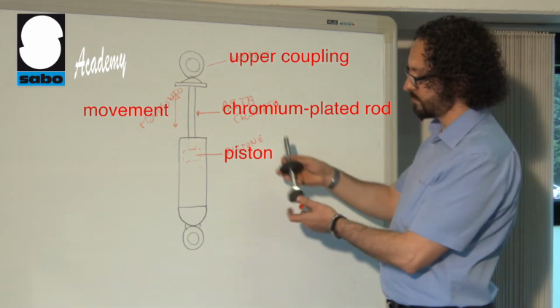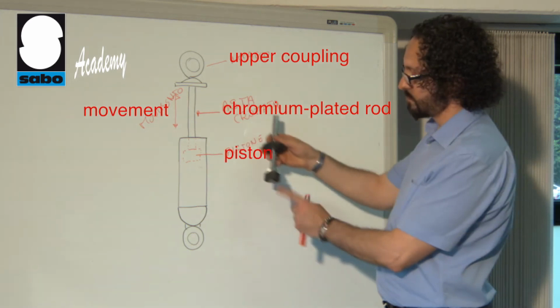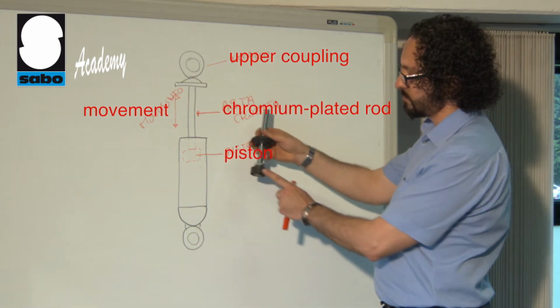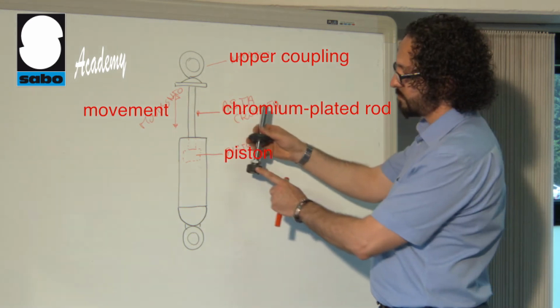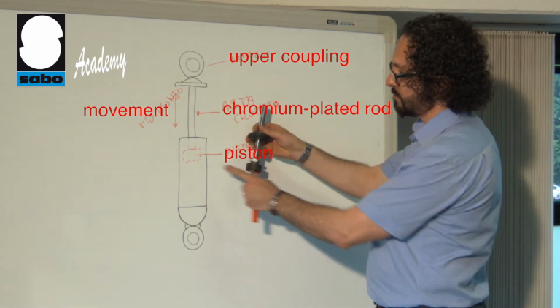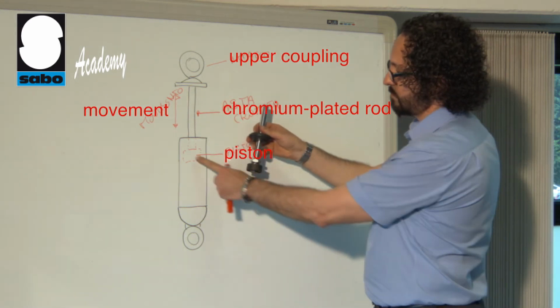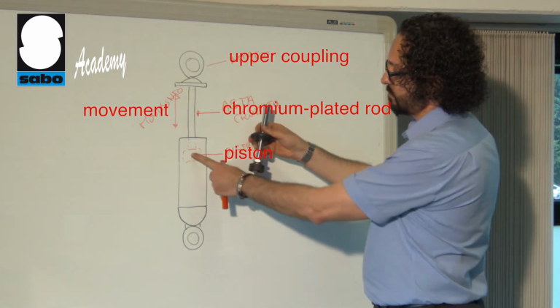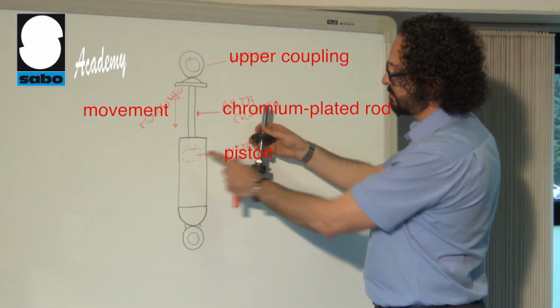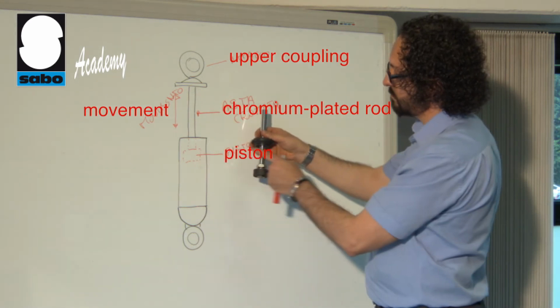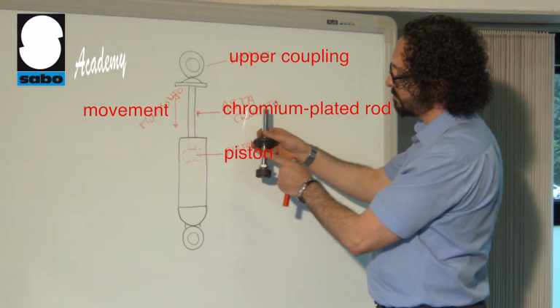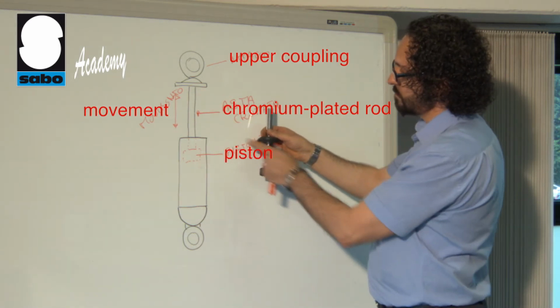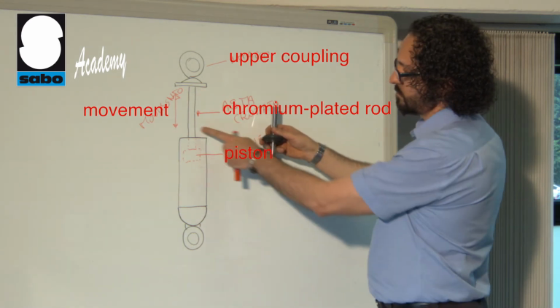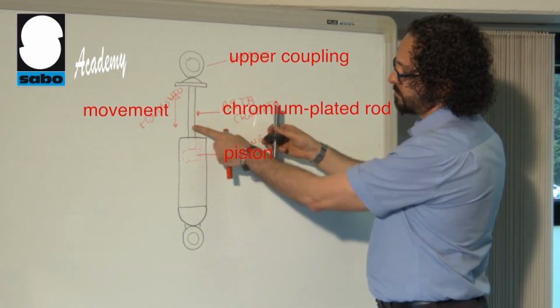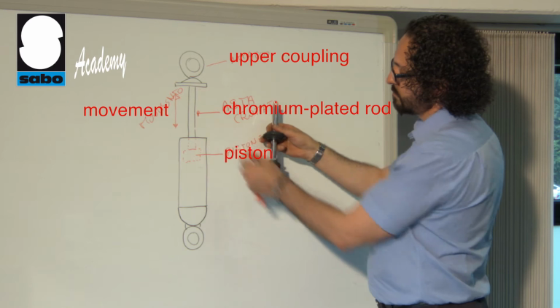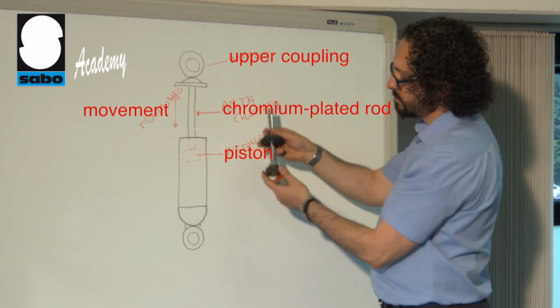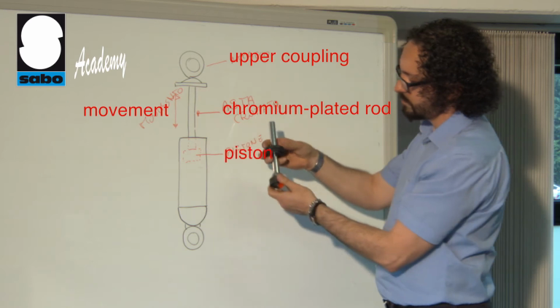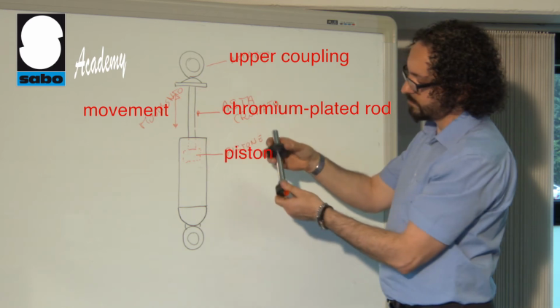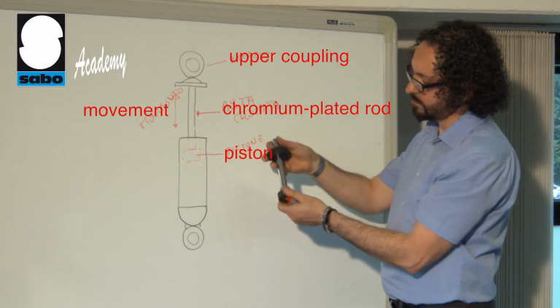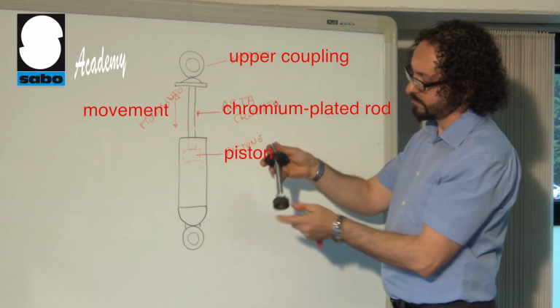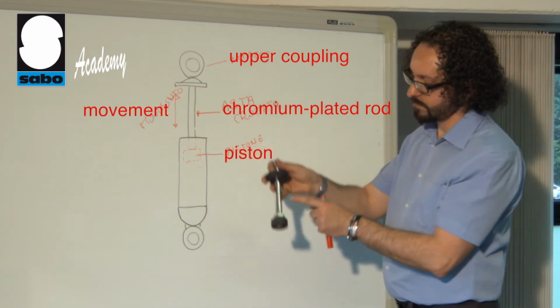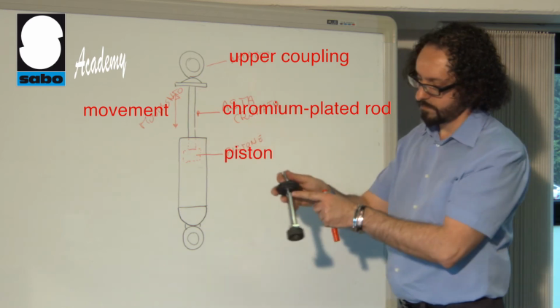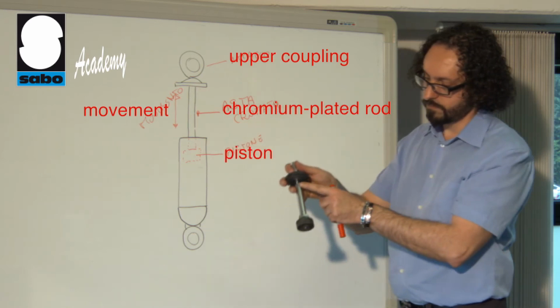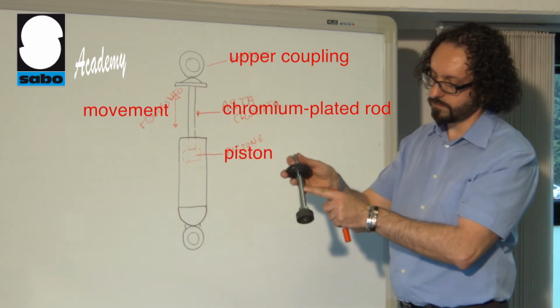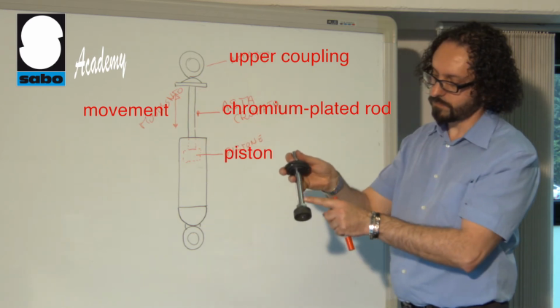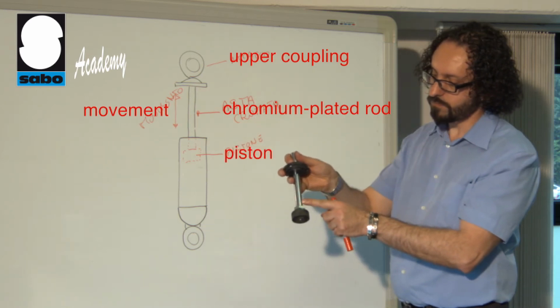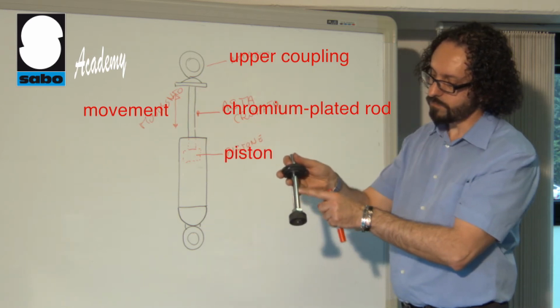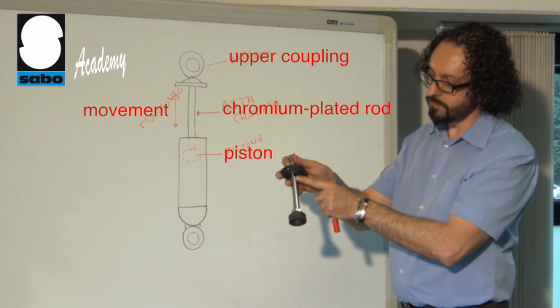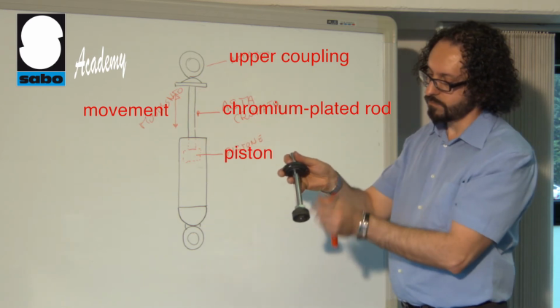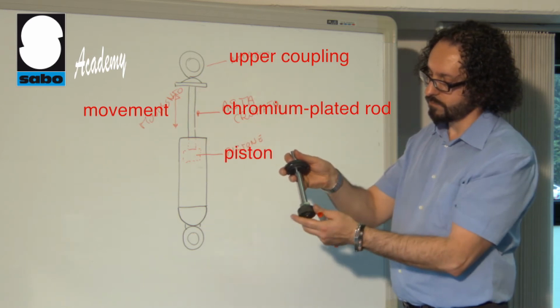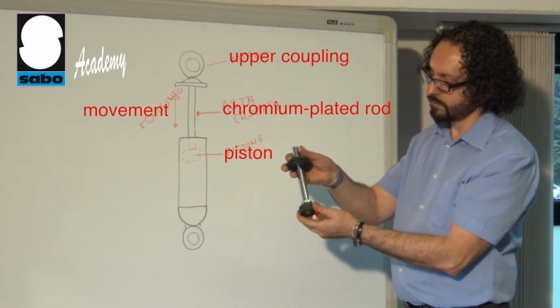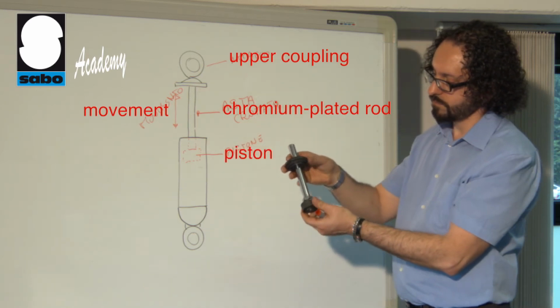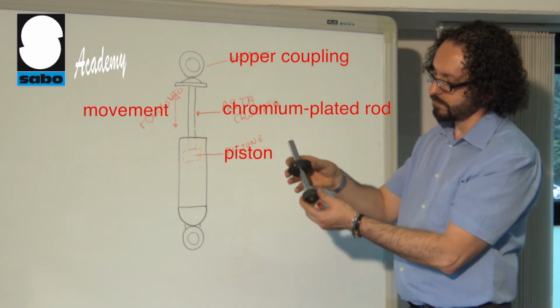The rod is anchored to a plunger called a piston and to an upper coupling used to anchor the shock absorber to the vehicle frame.